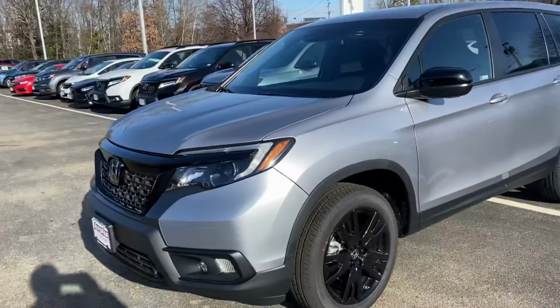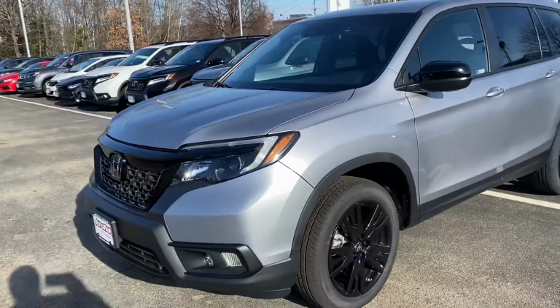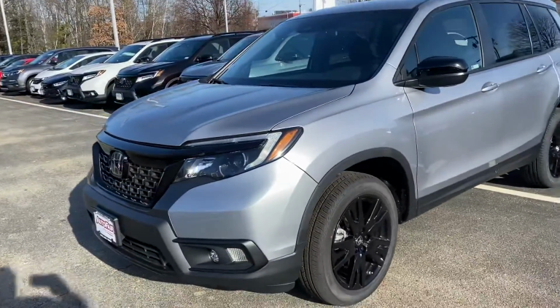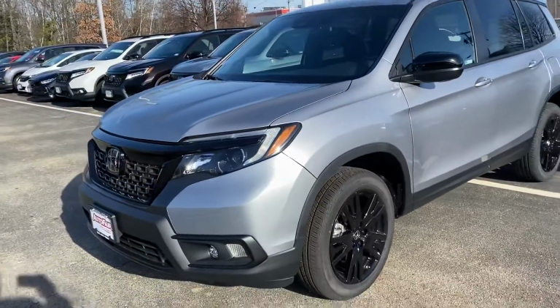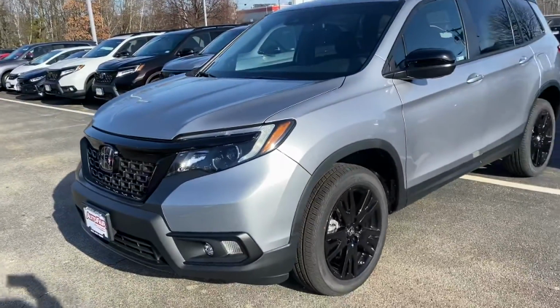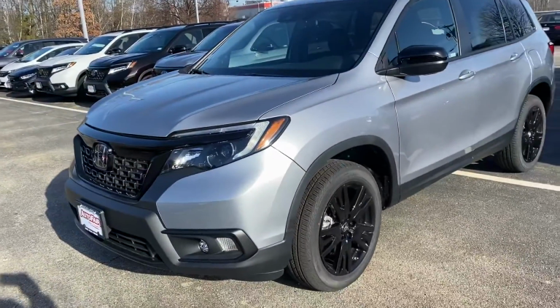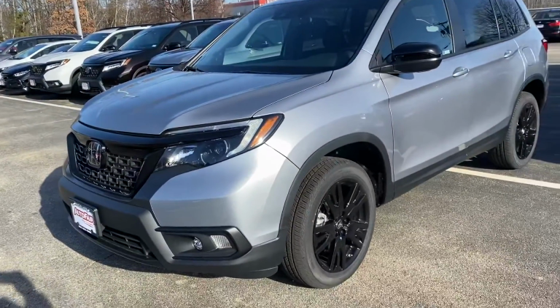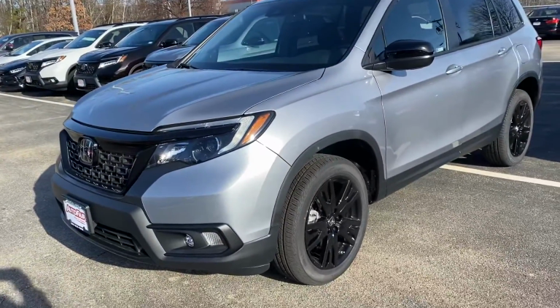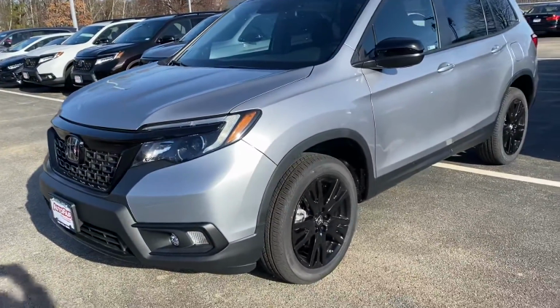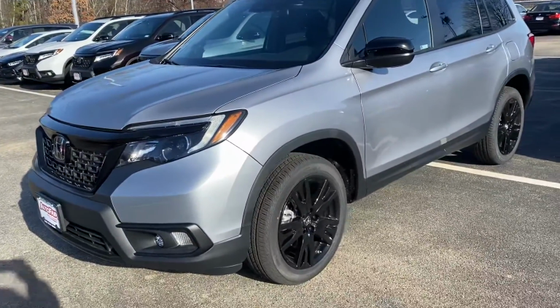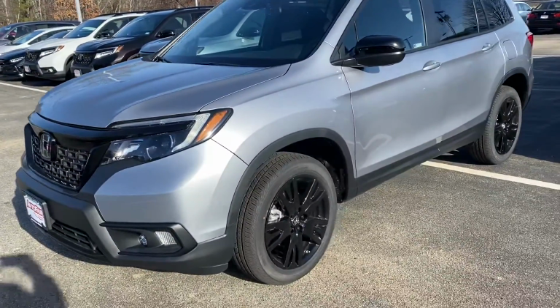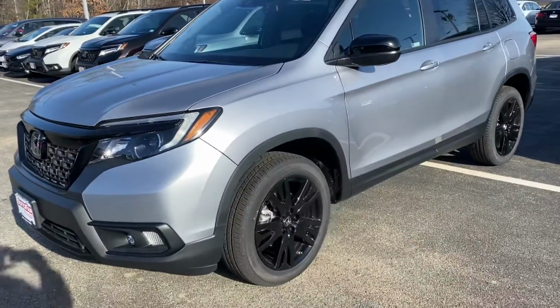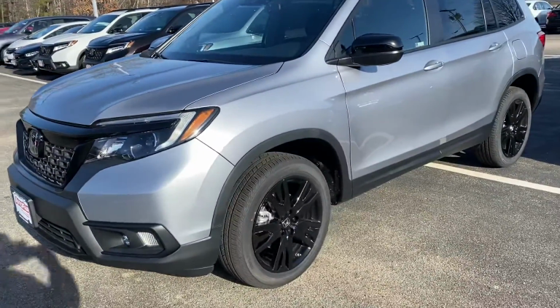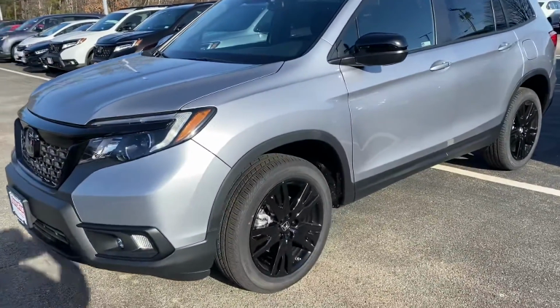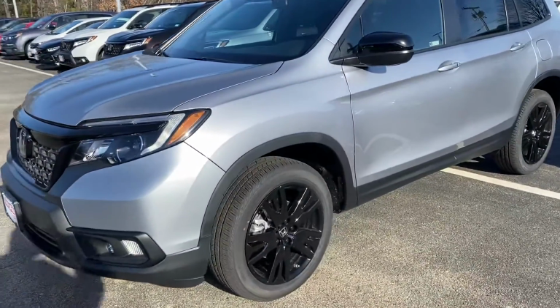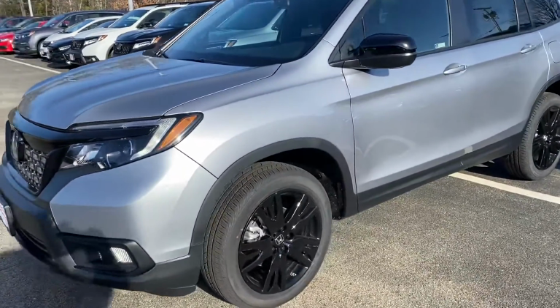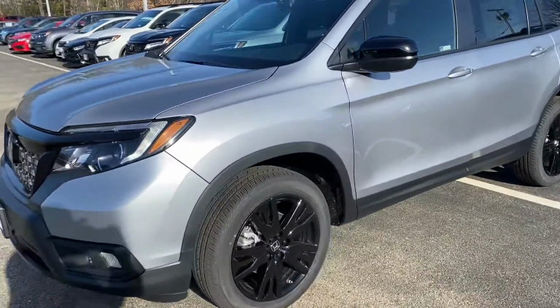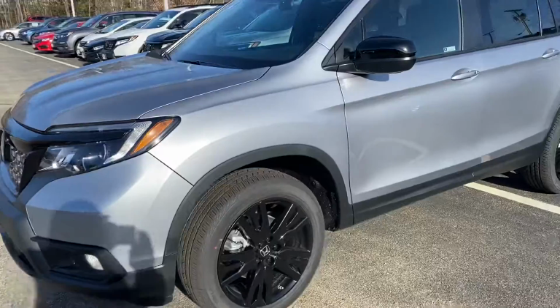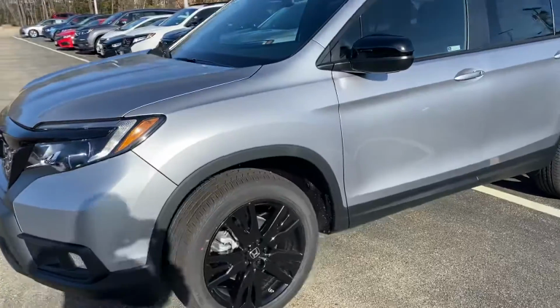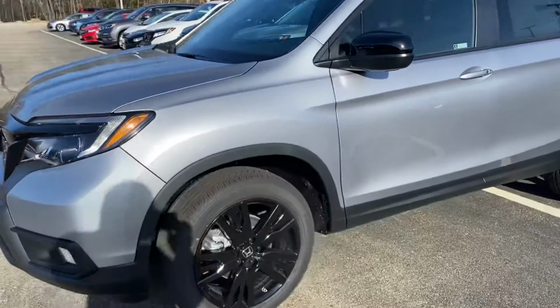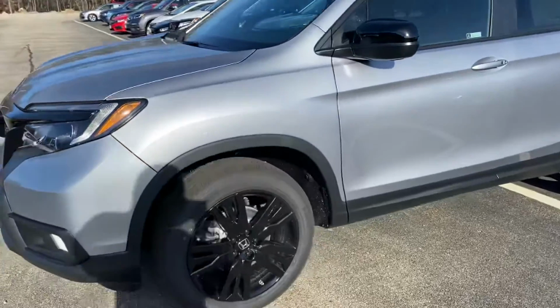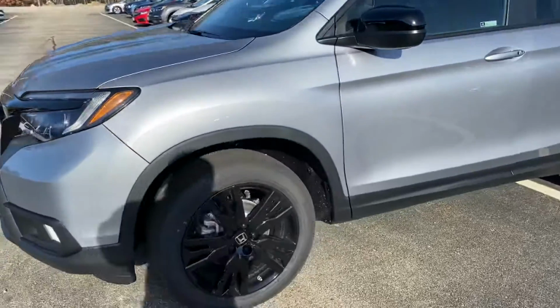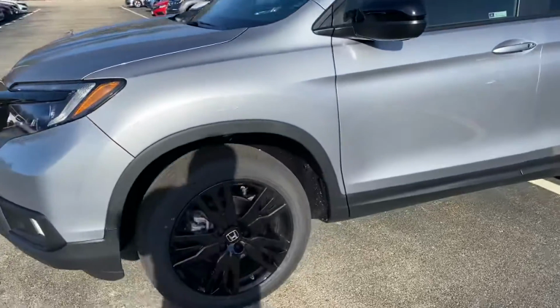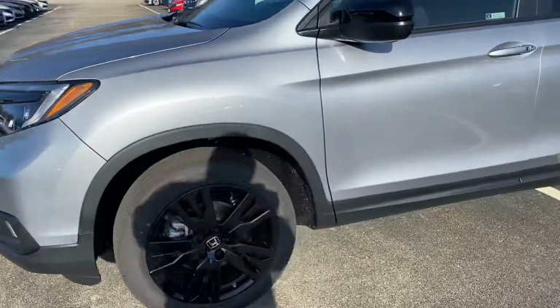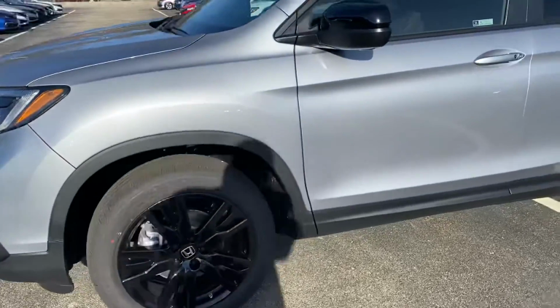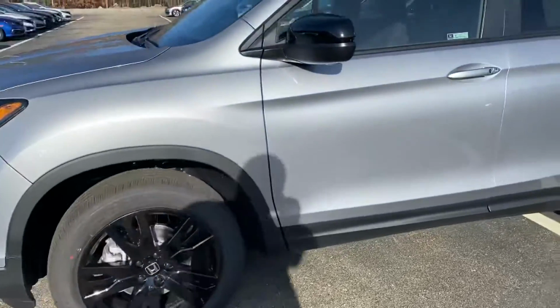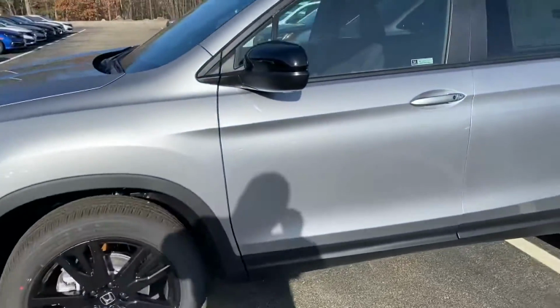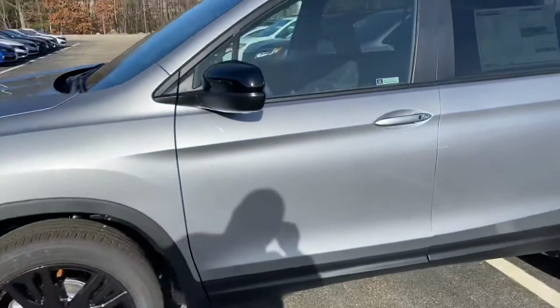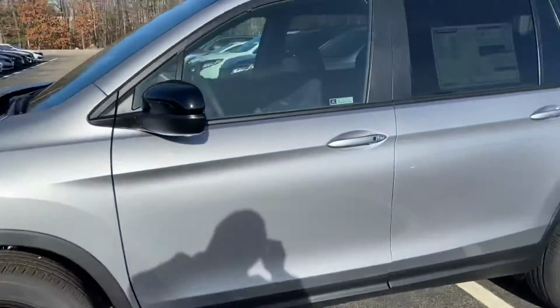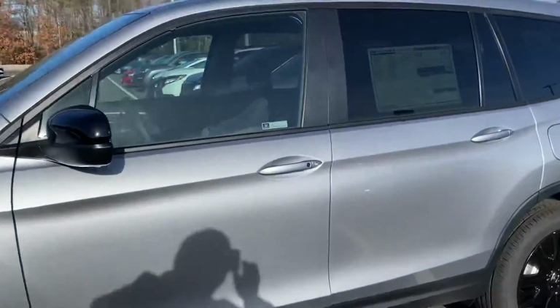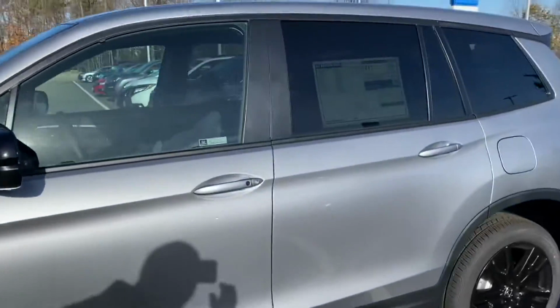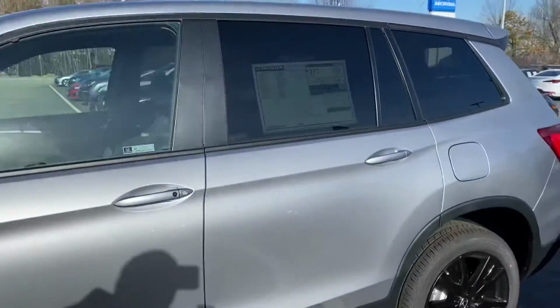This is a Sport edition. It's silver on gray — very nice looking. Nice rims, nice body.